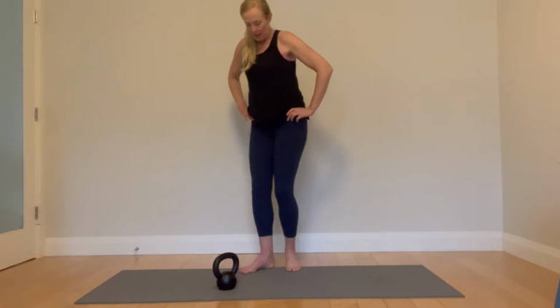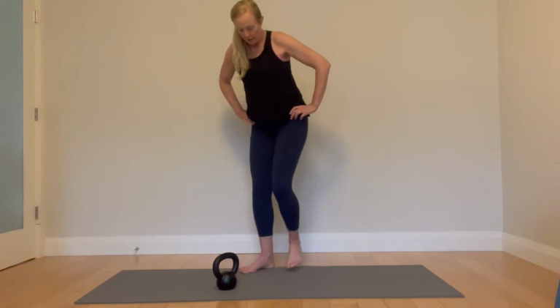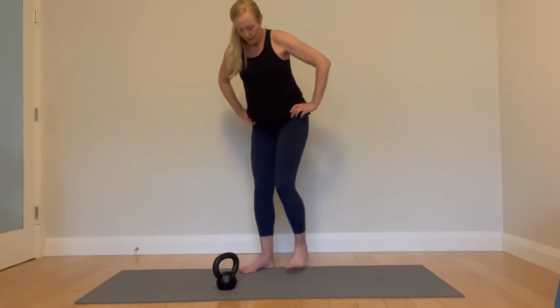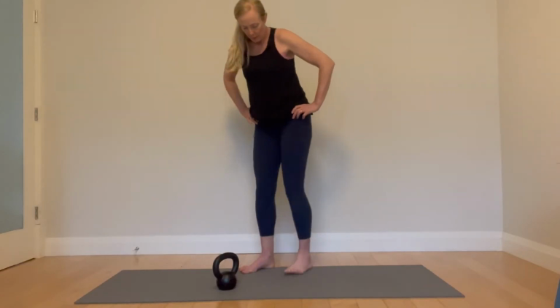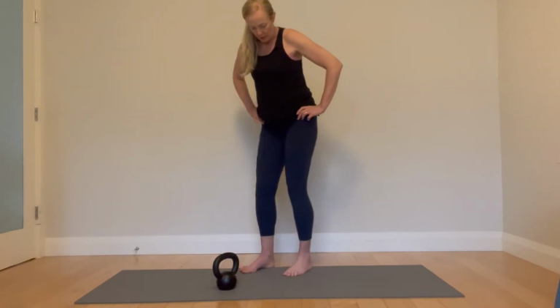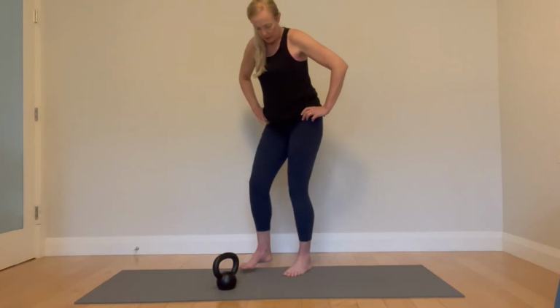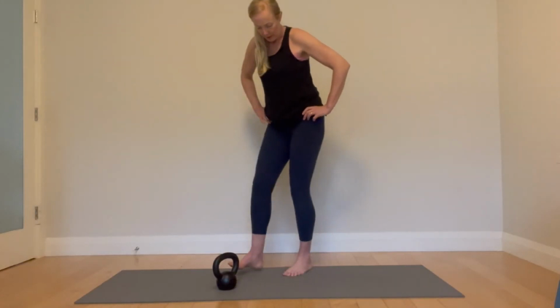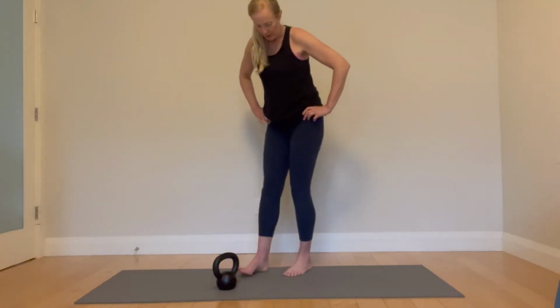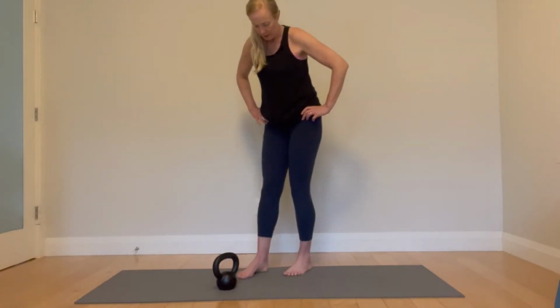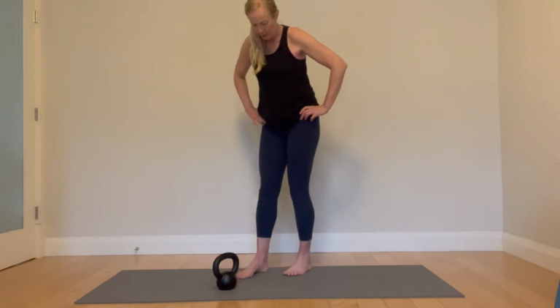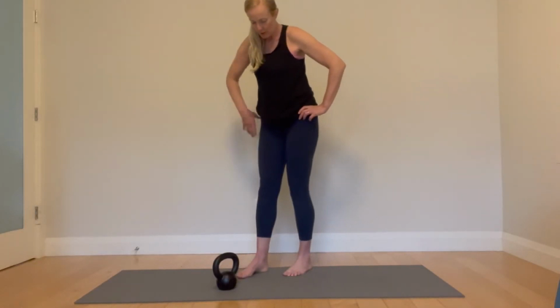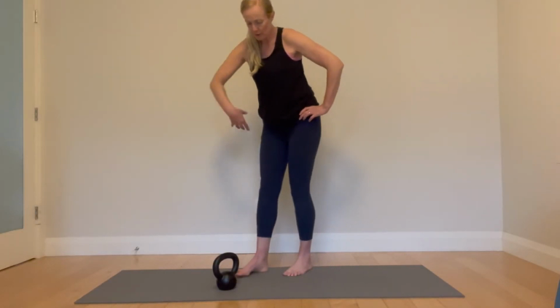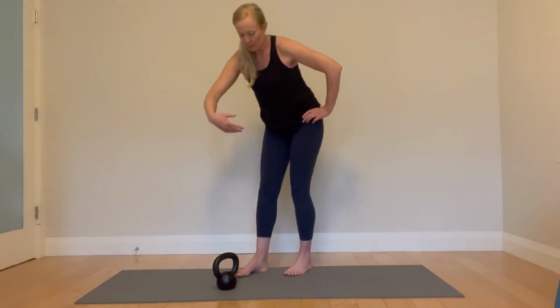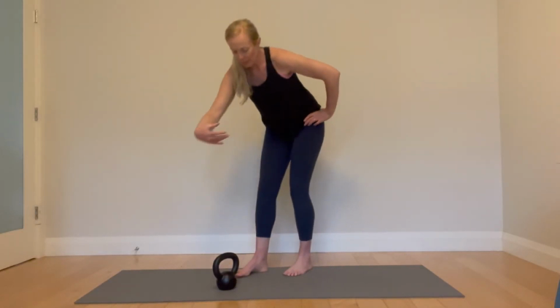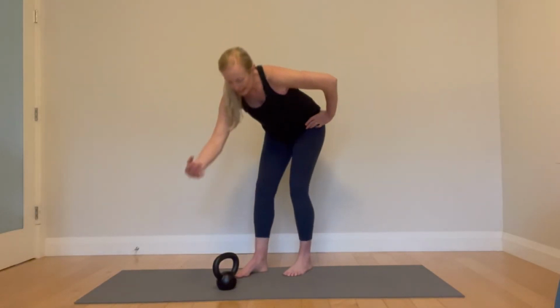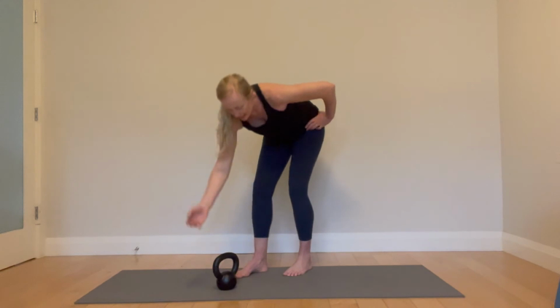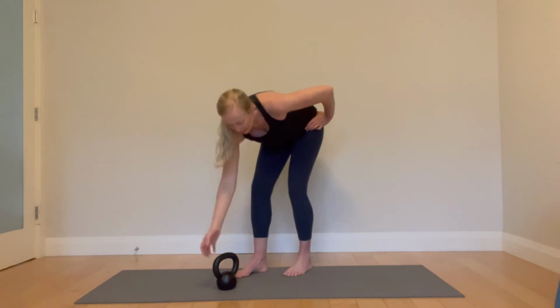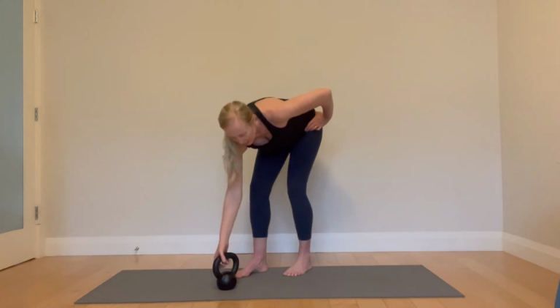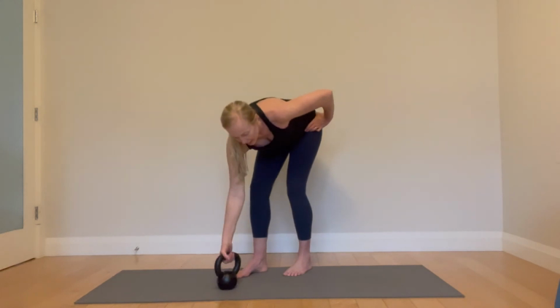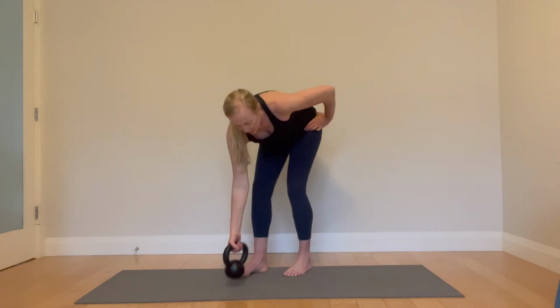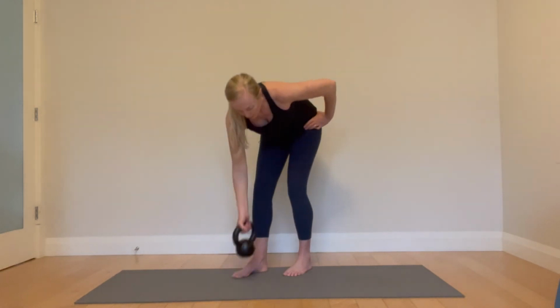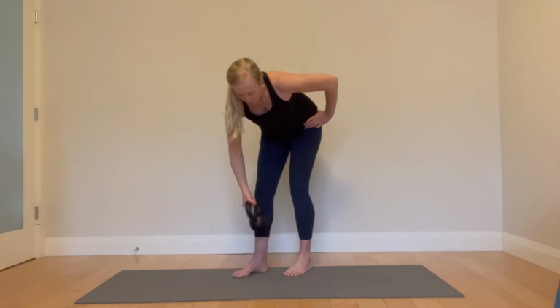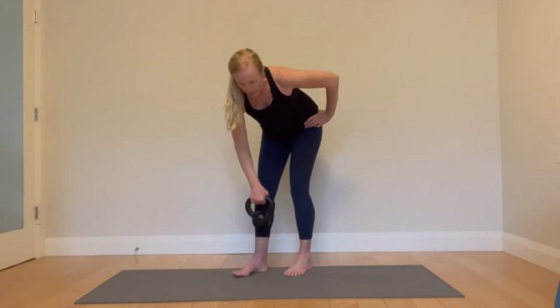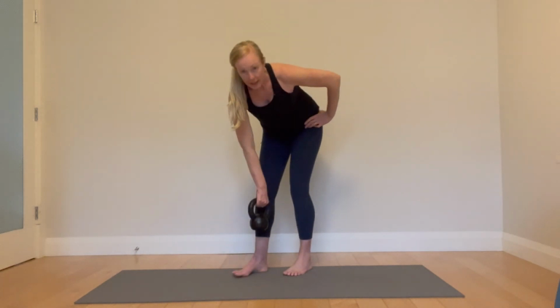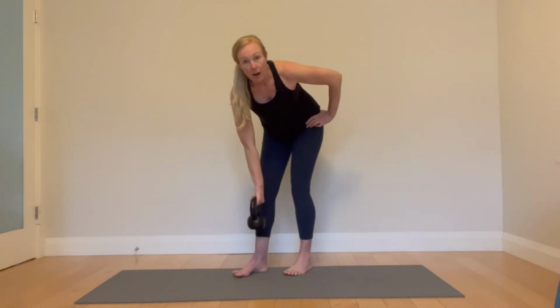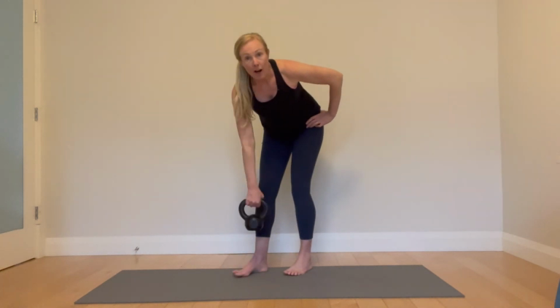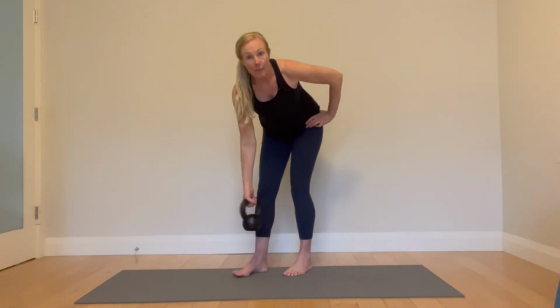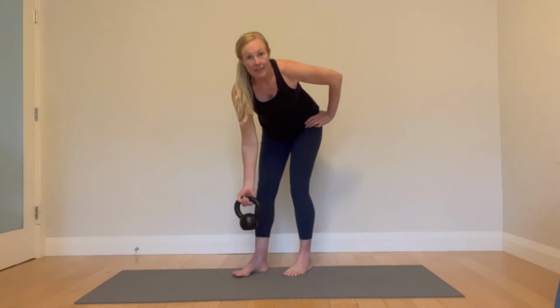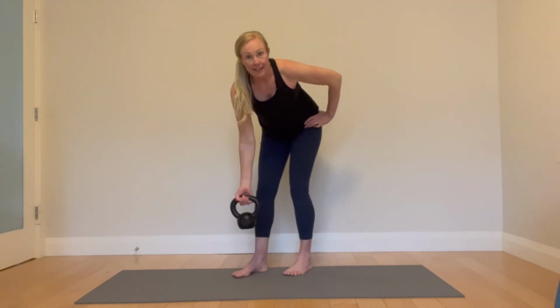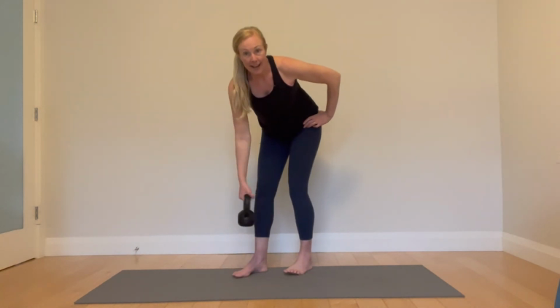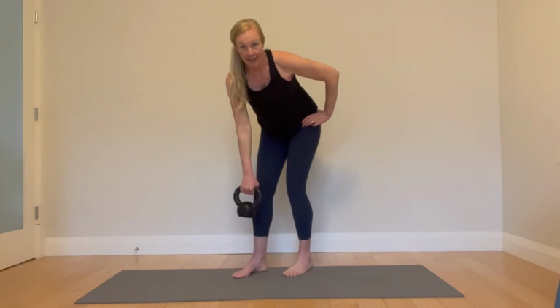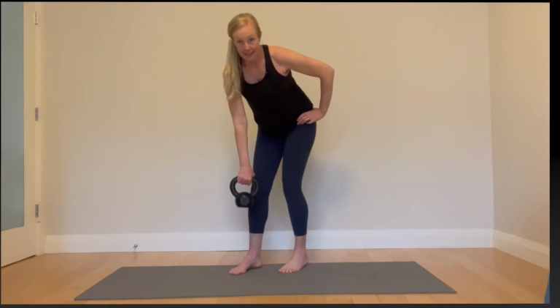If you were going to use a weight, it would go in the opposite hand.